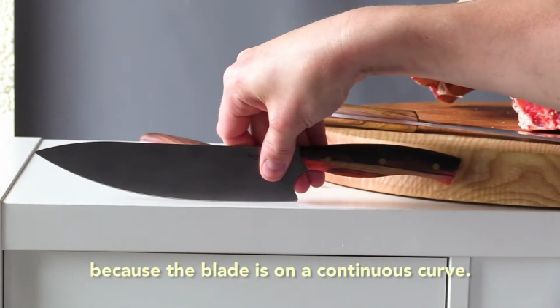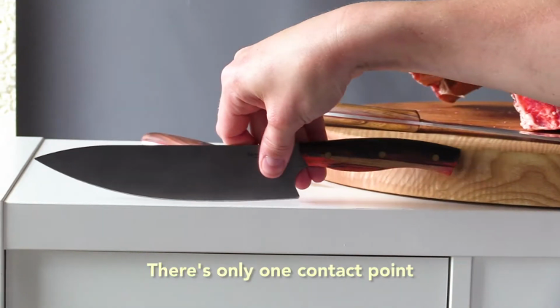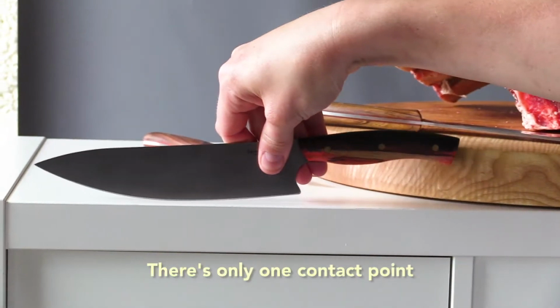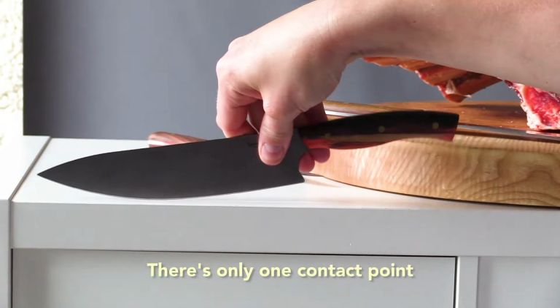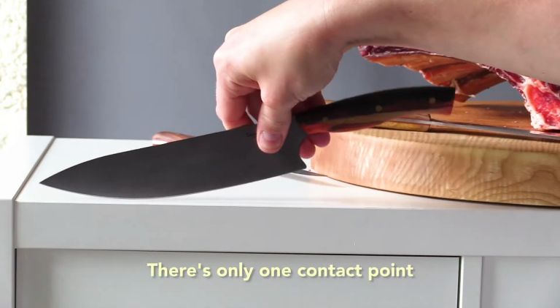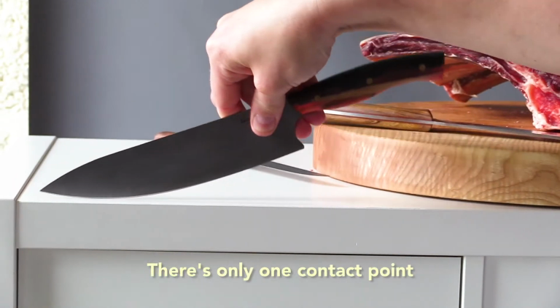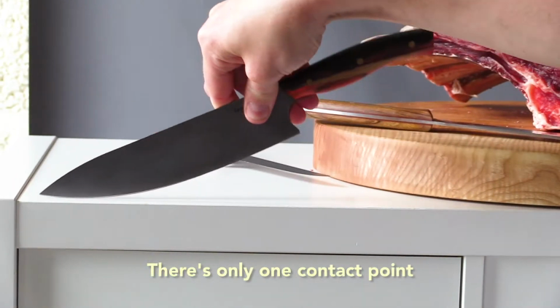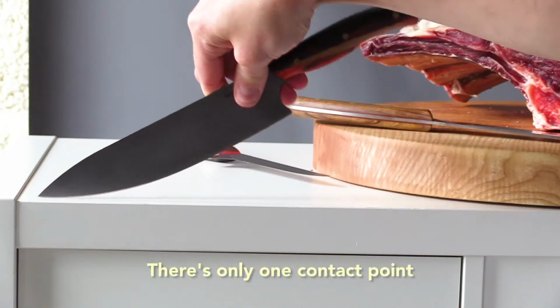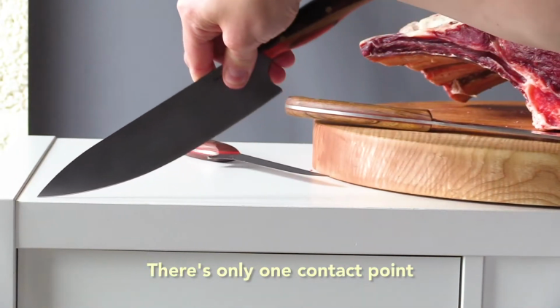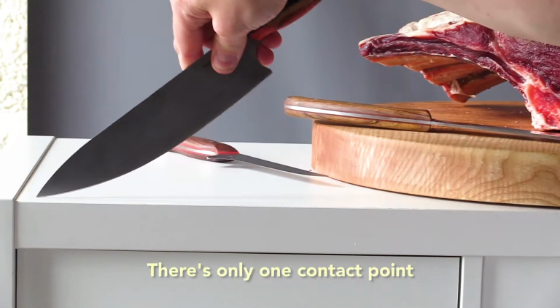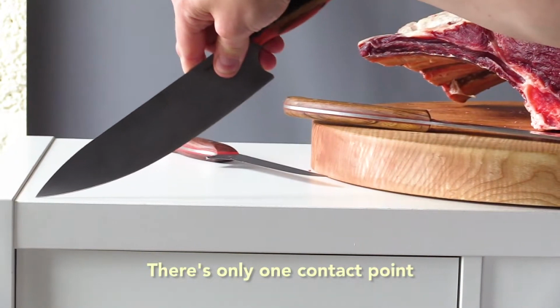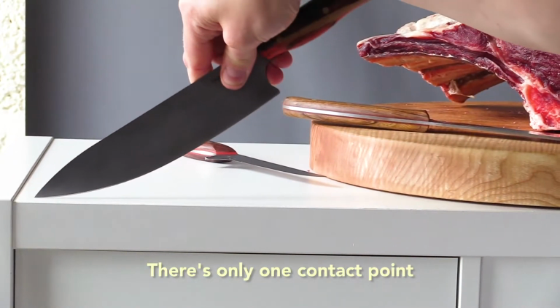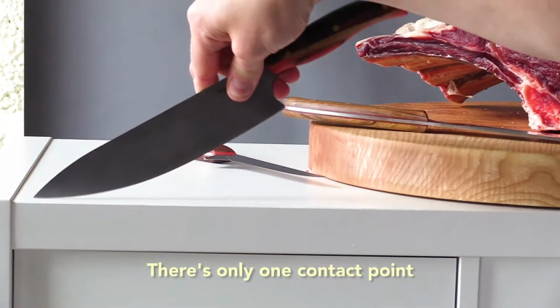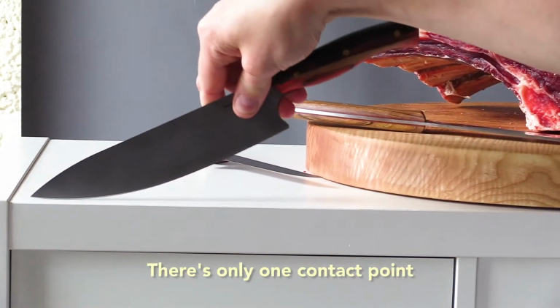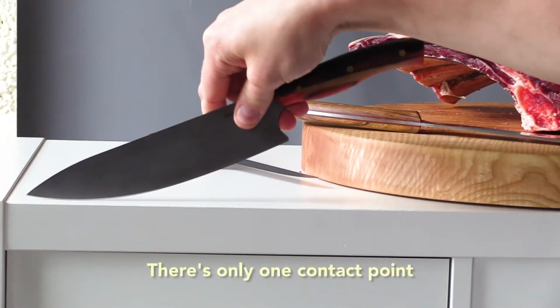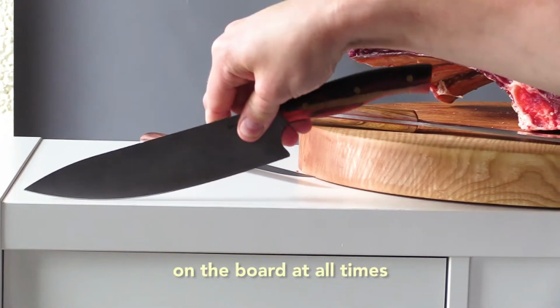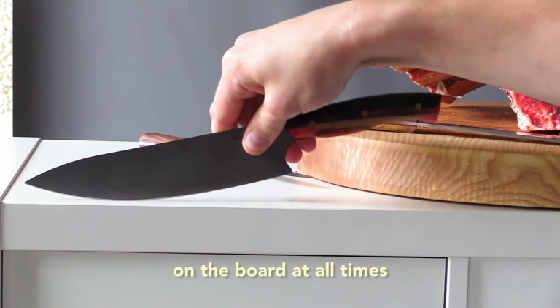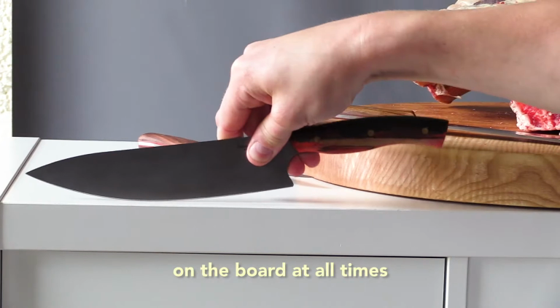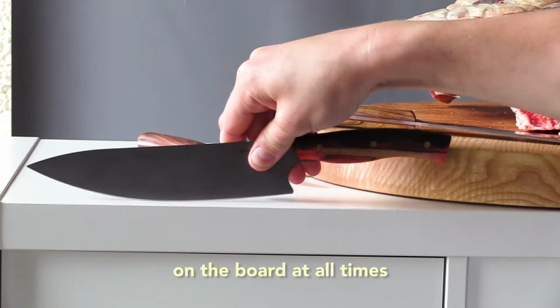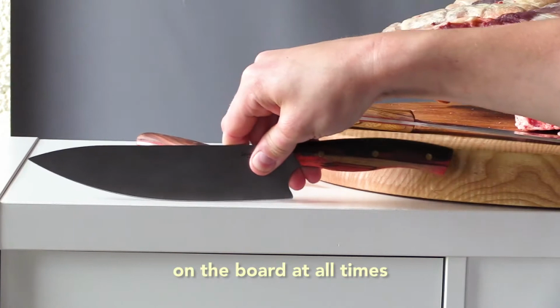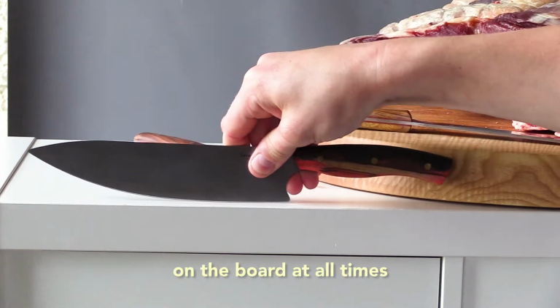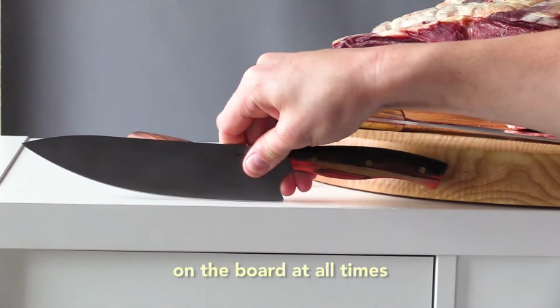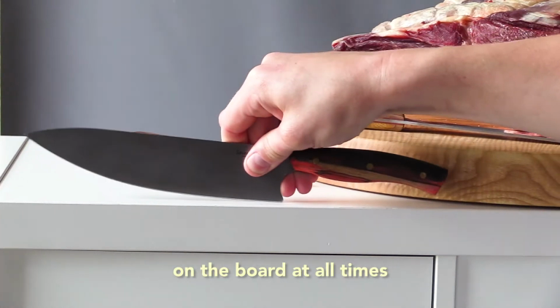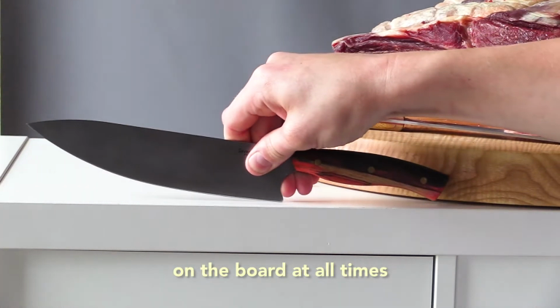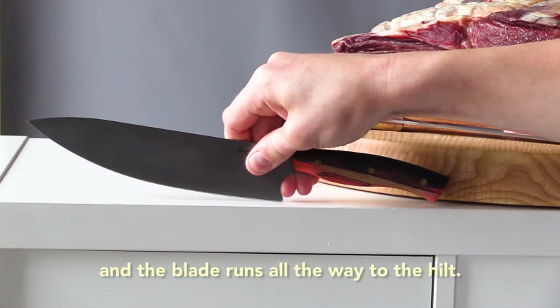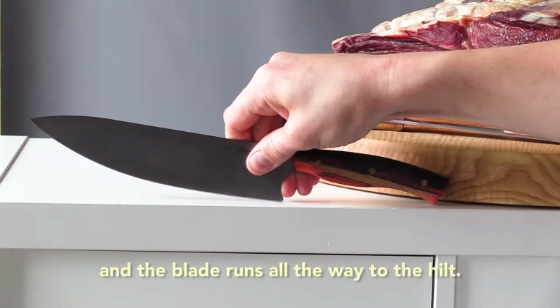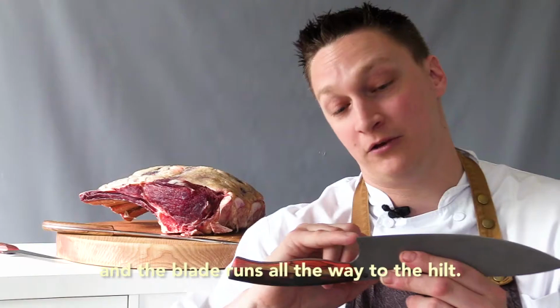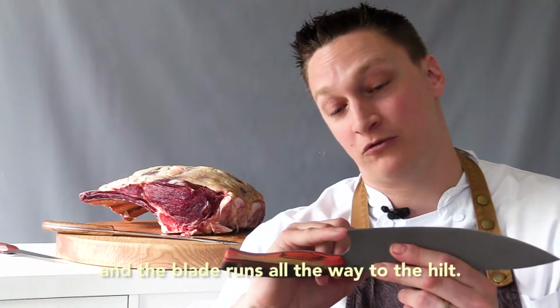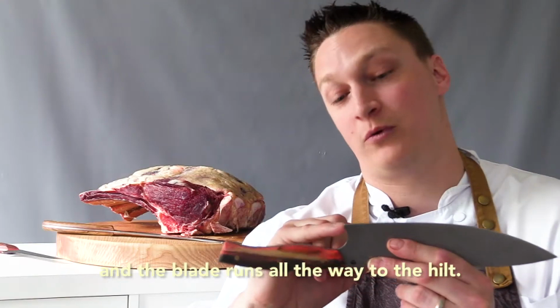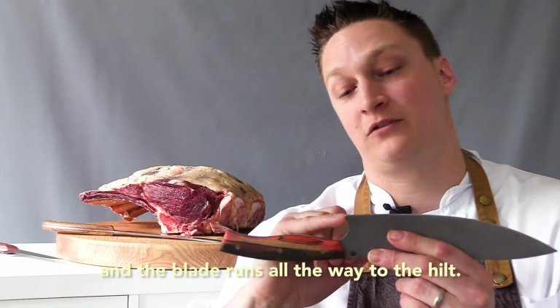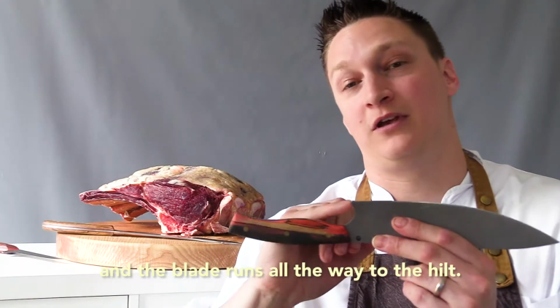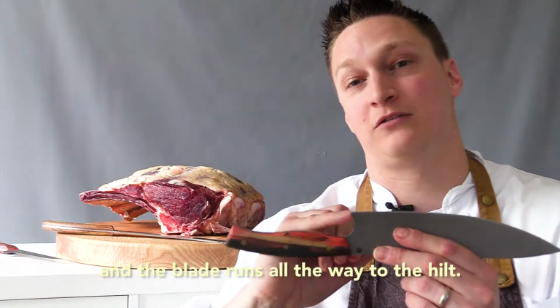There's only one contact point on the board at all times and the blade runs all the way to the hilt.